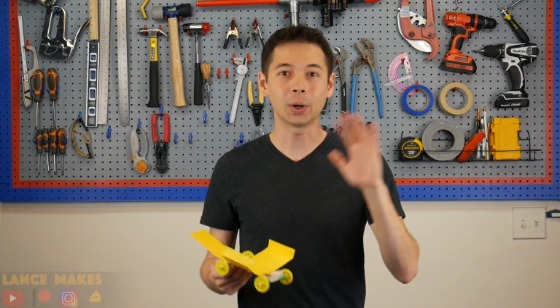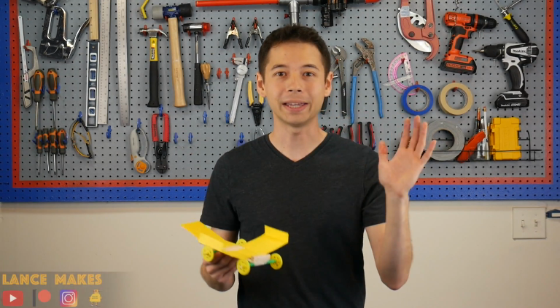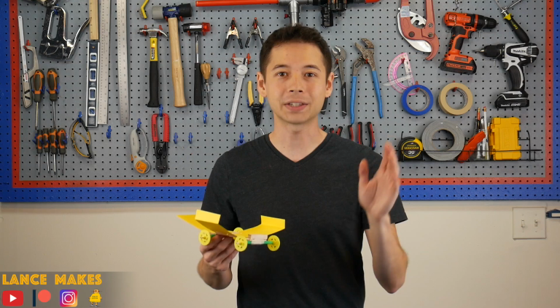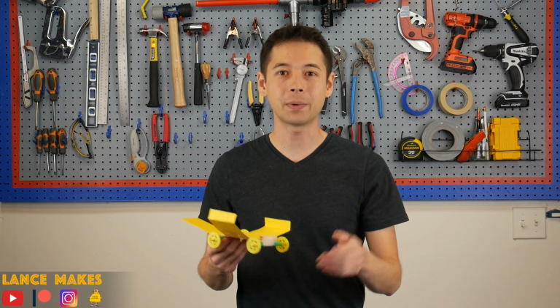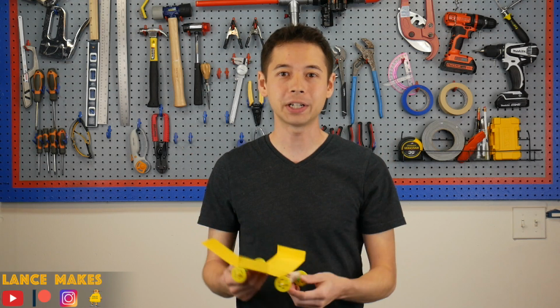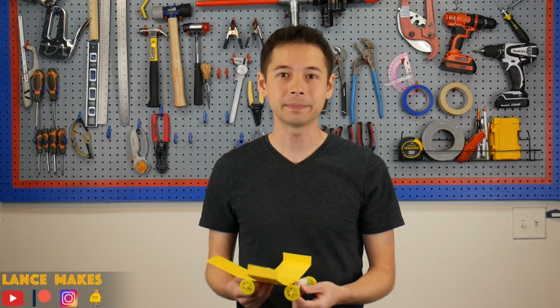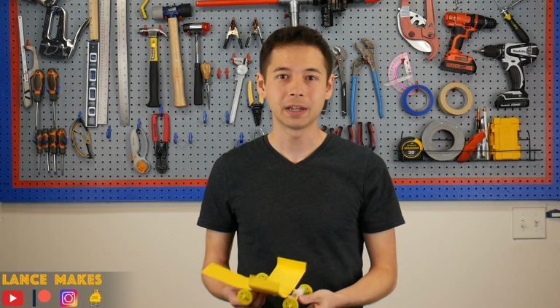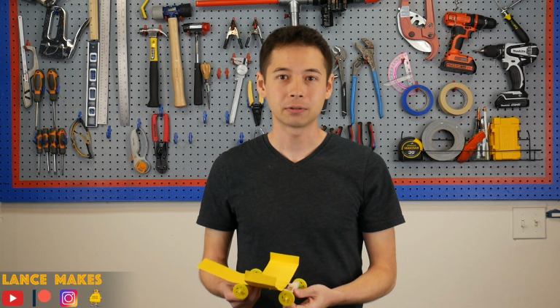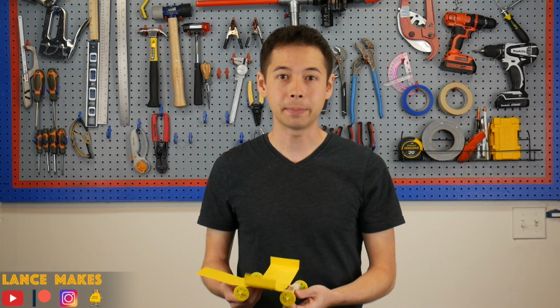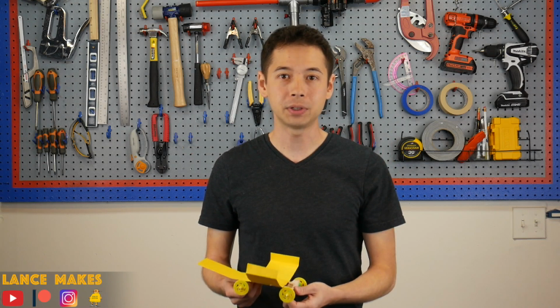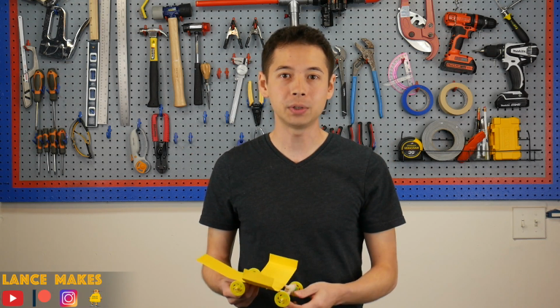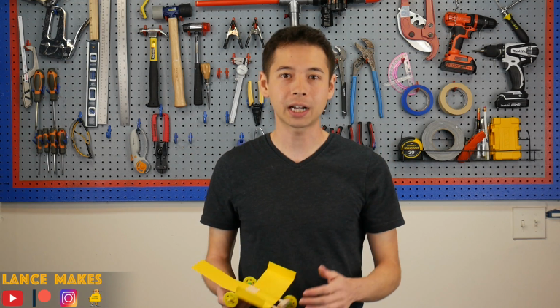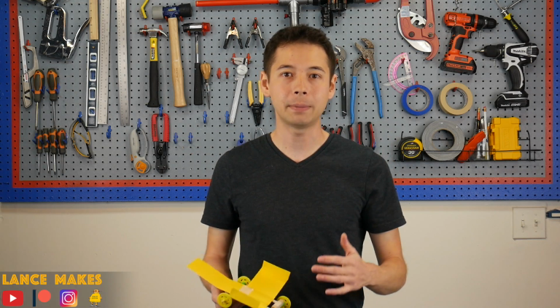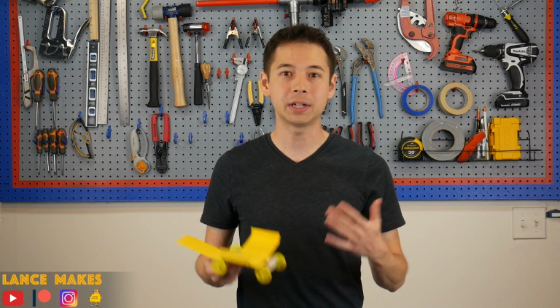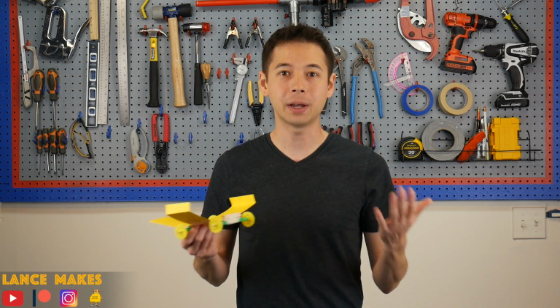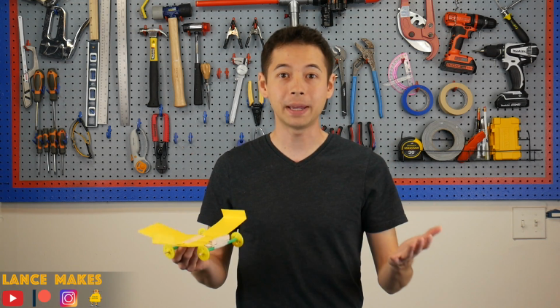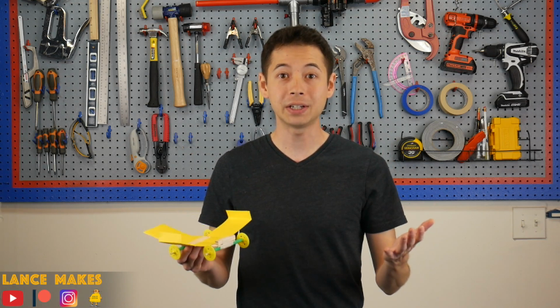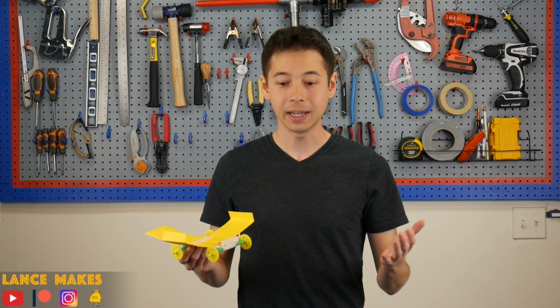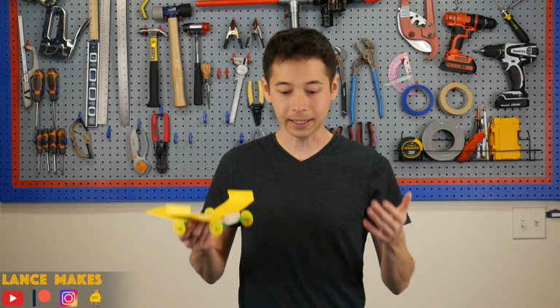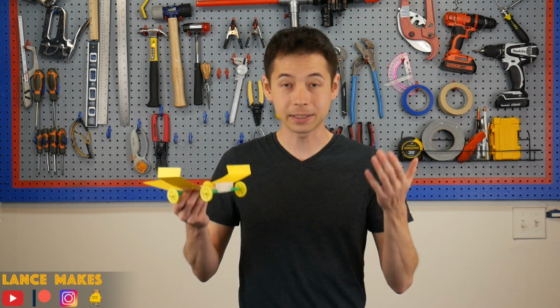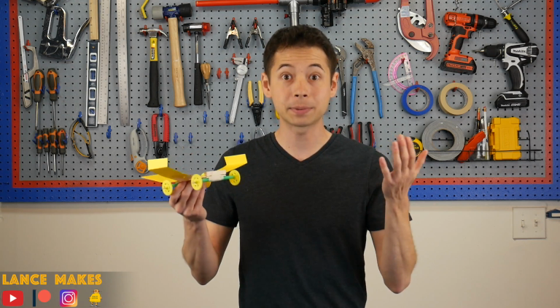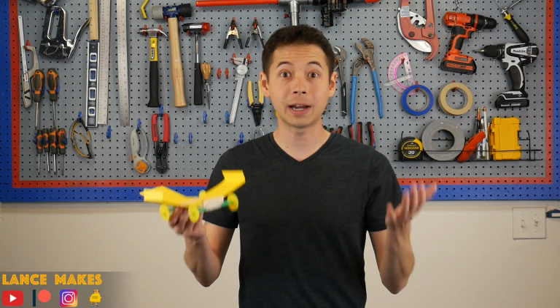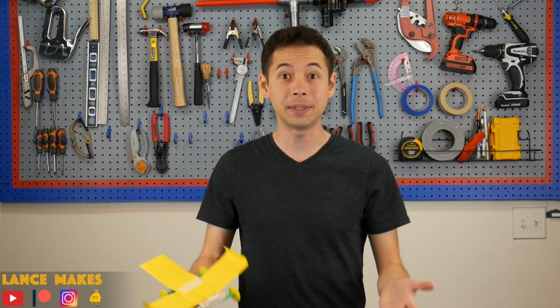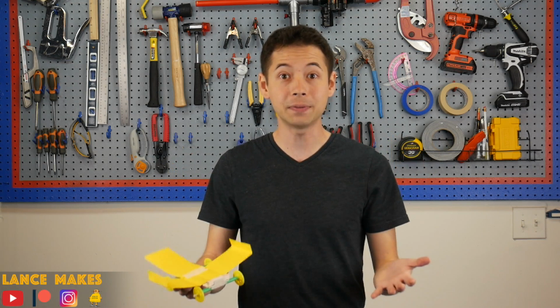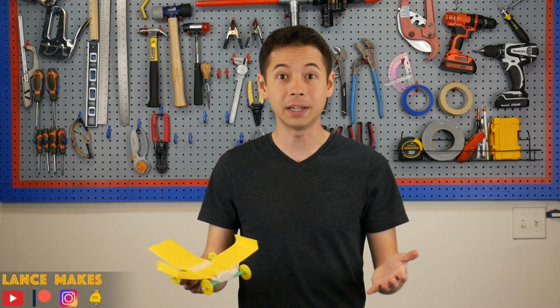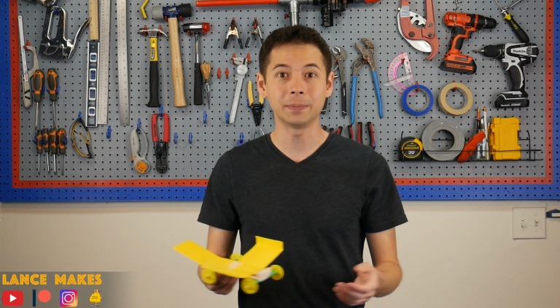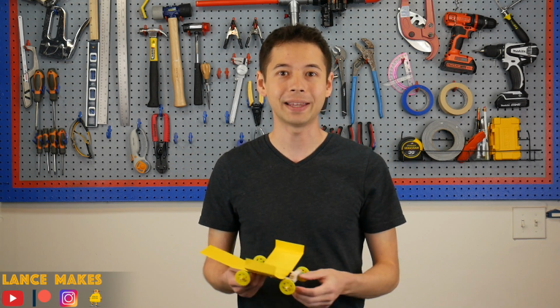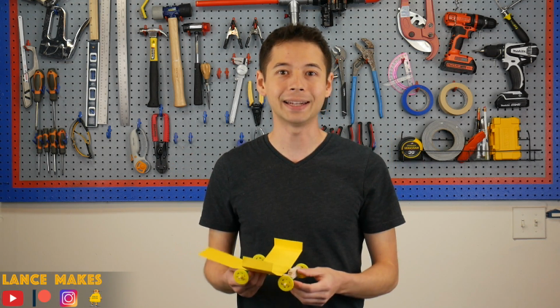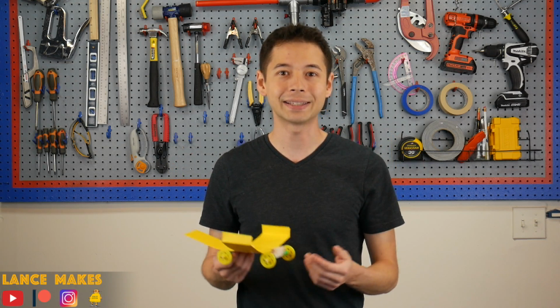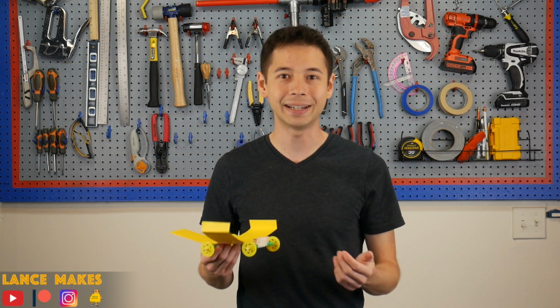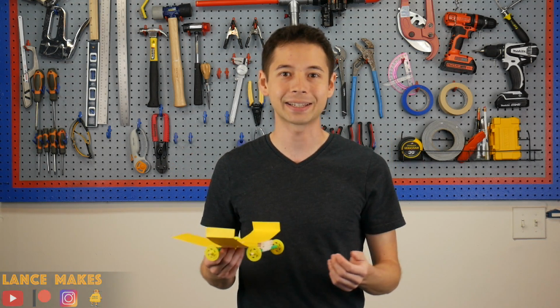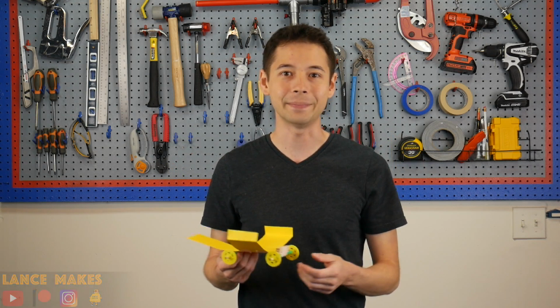Okay, thanks for watching! Remember to check out my Patreon page, like and subscribe to this video, and I'll see you next time.